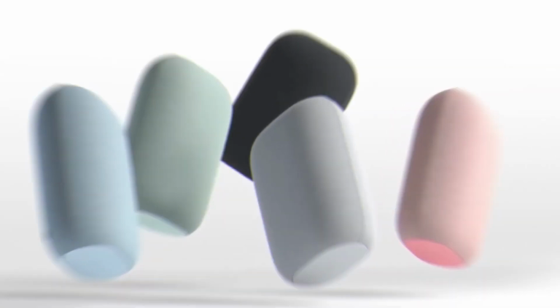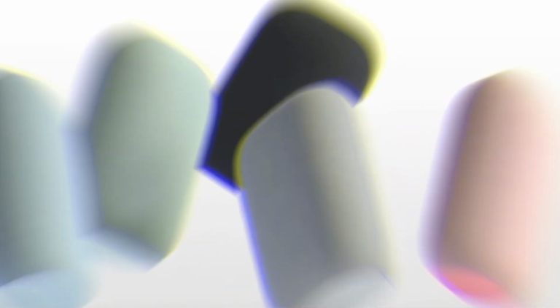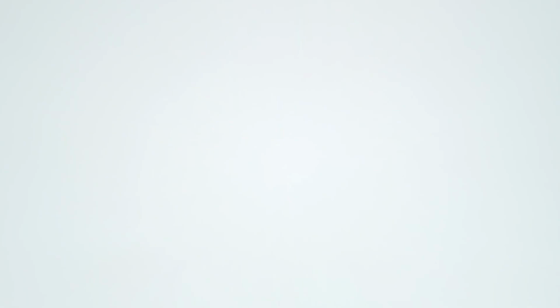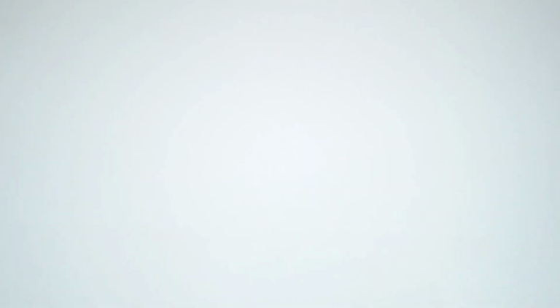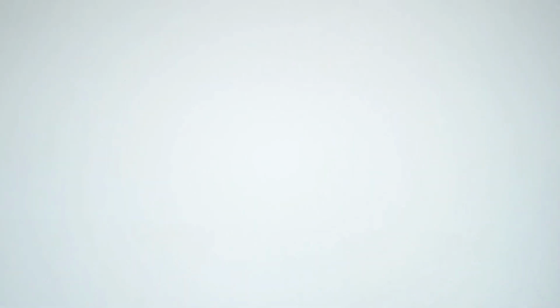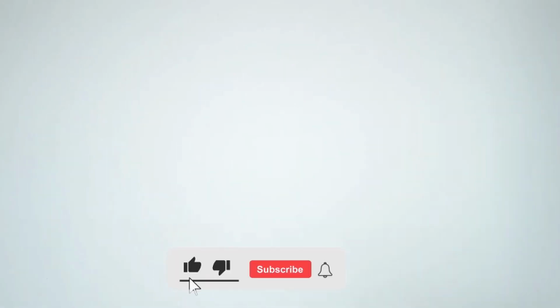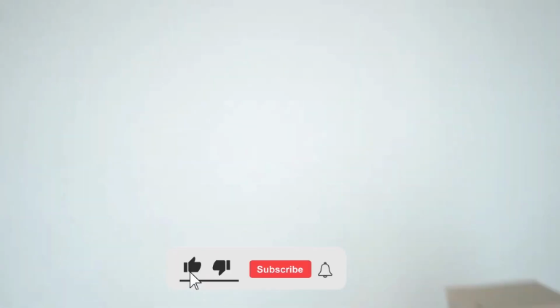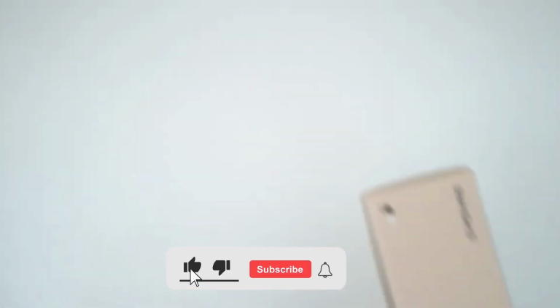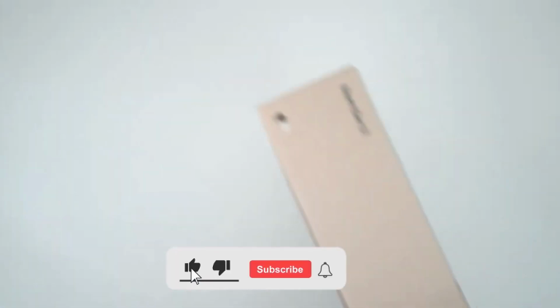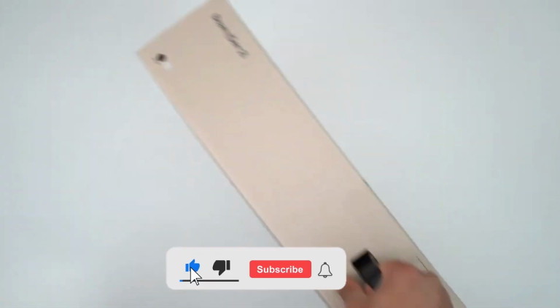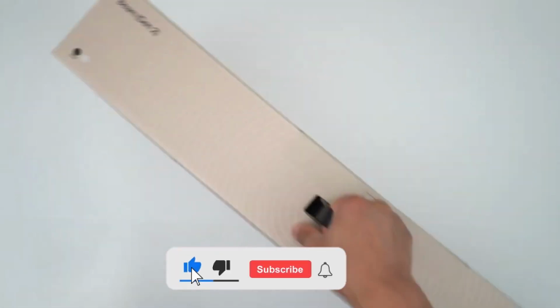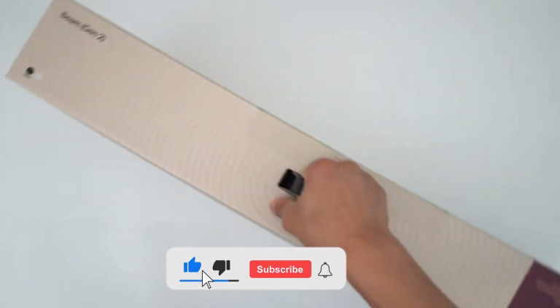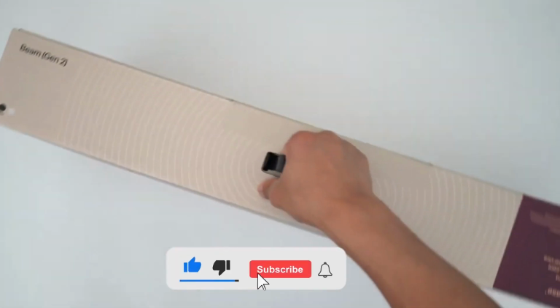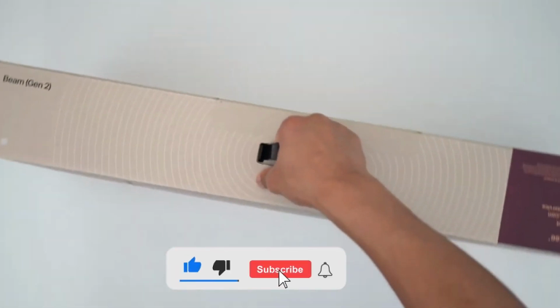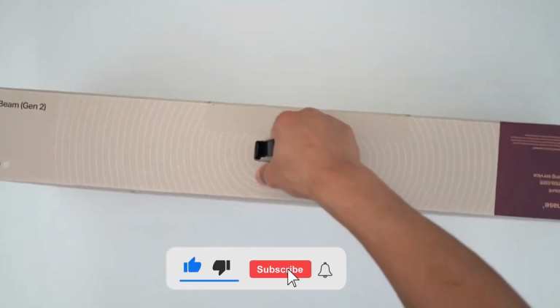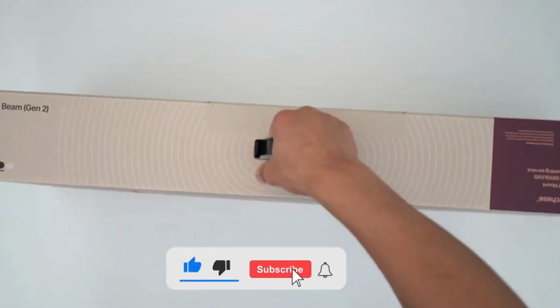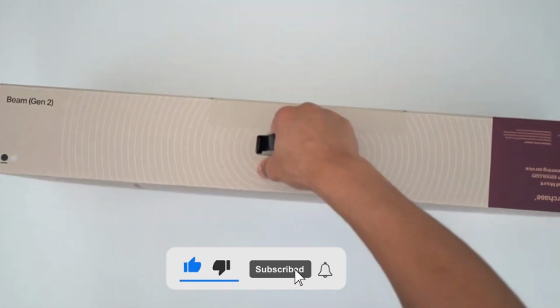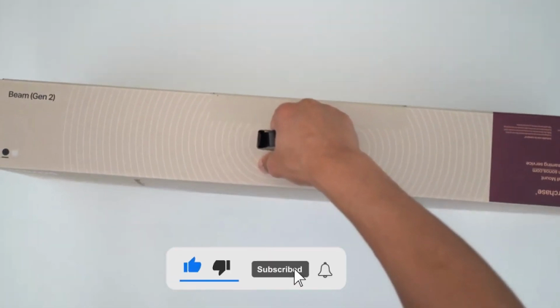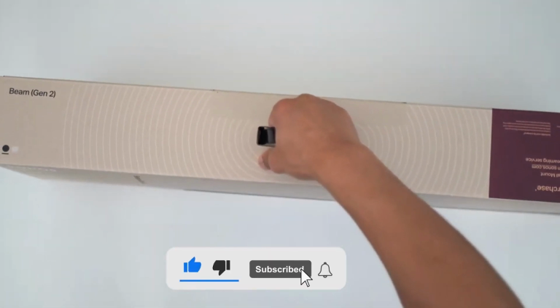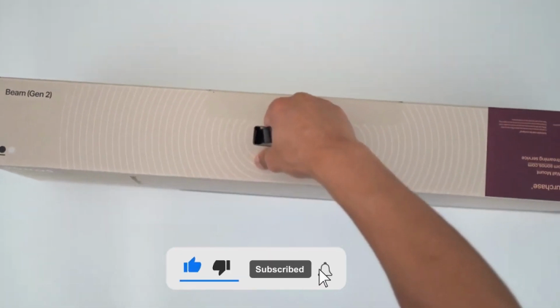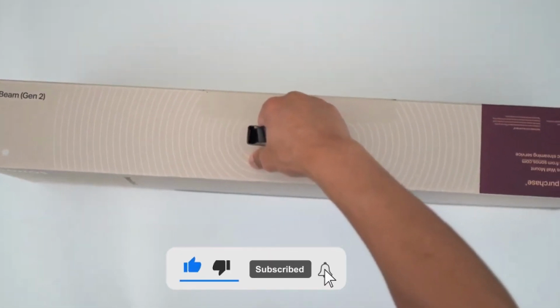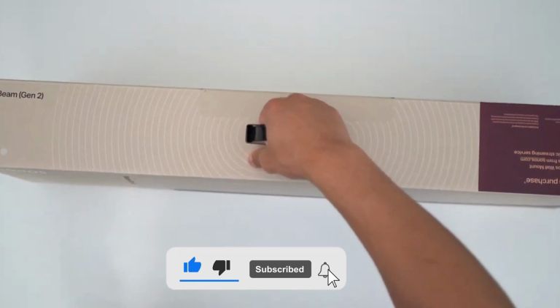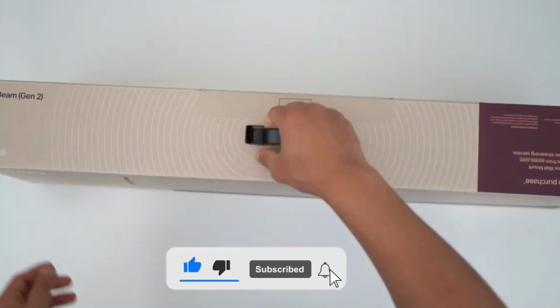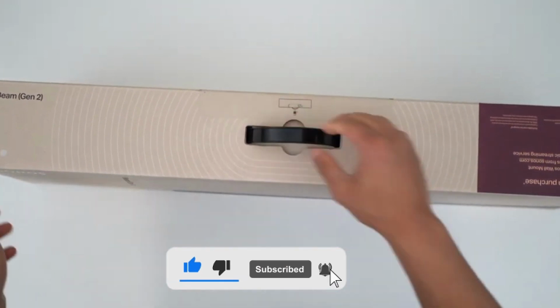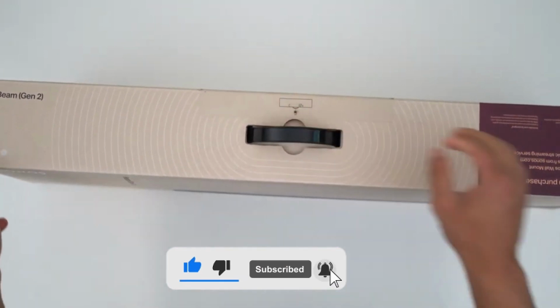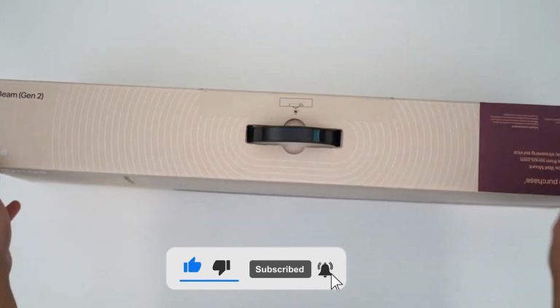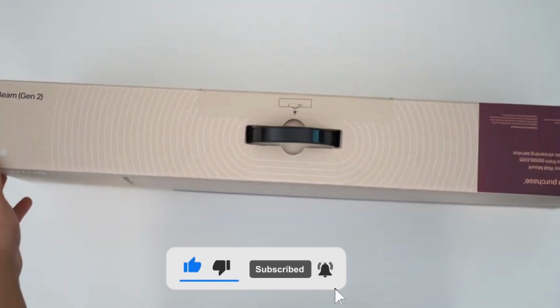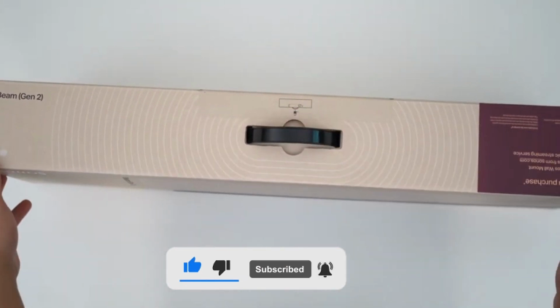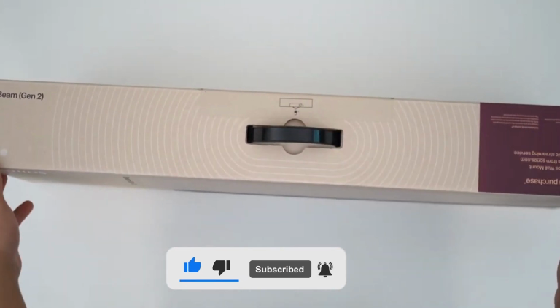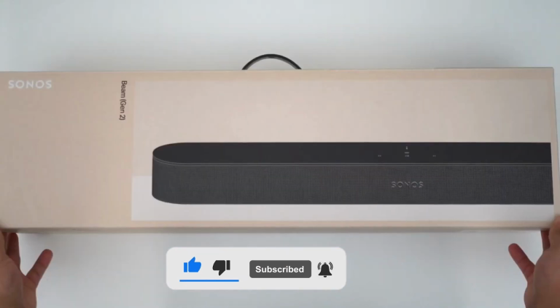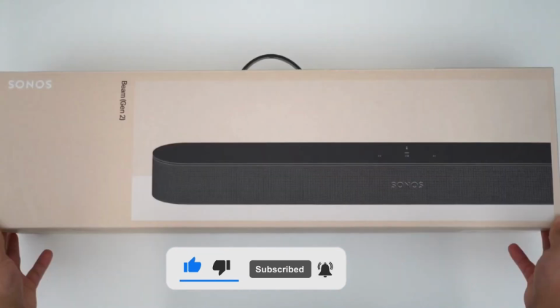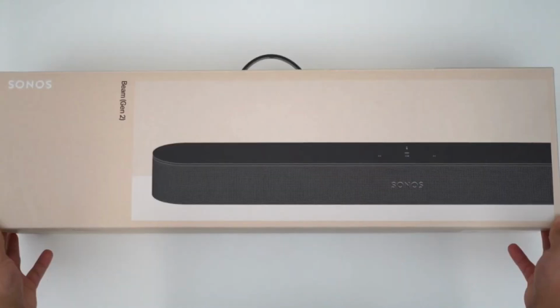But first, please like and subscribe to this channel, and then sit back and relax.